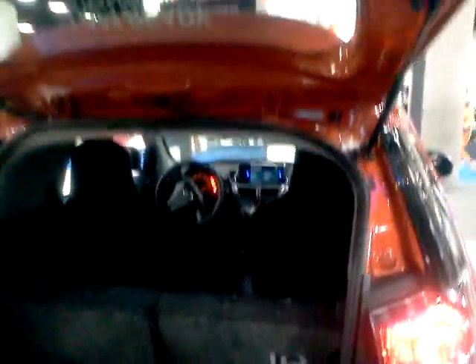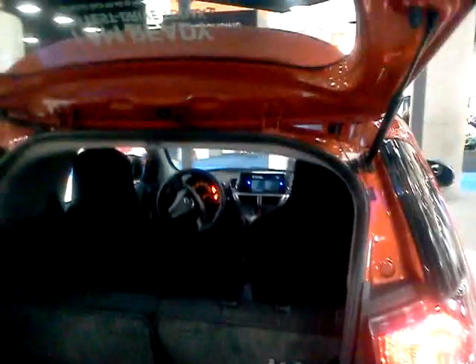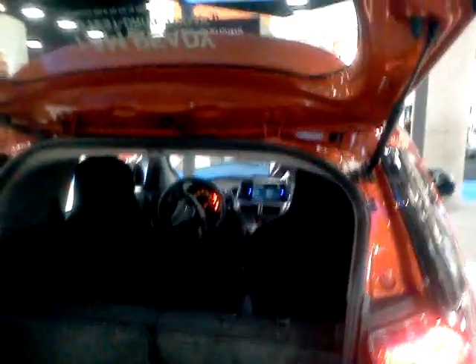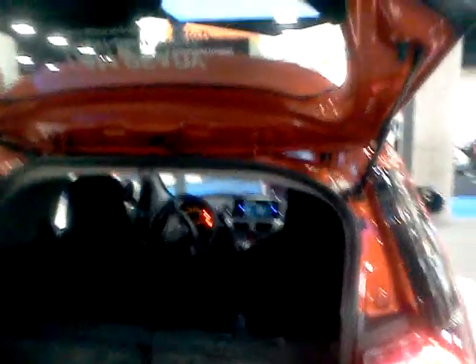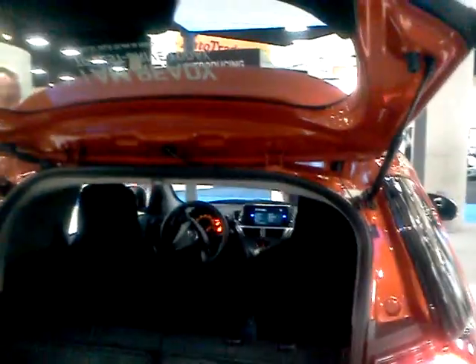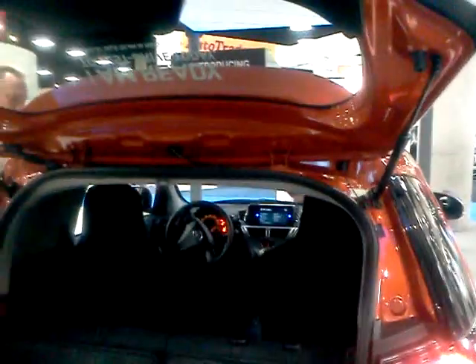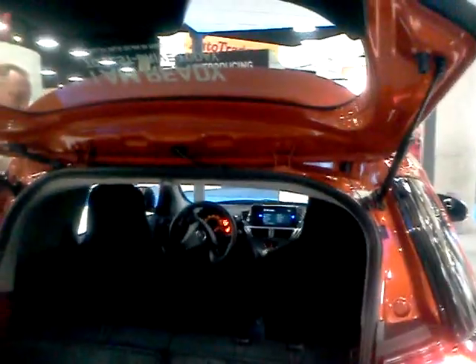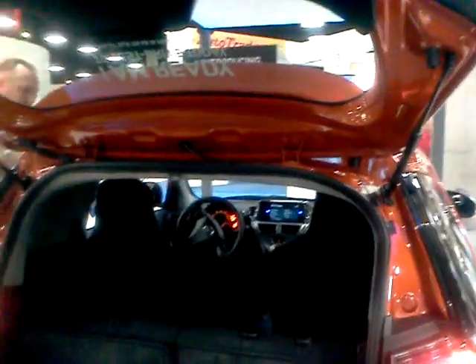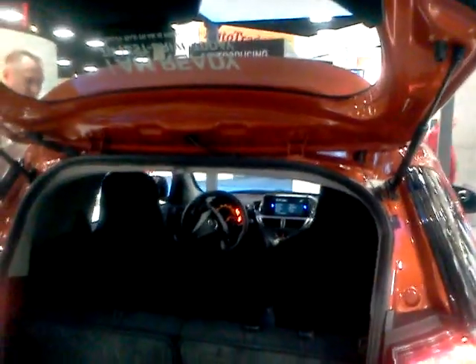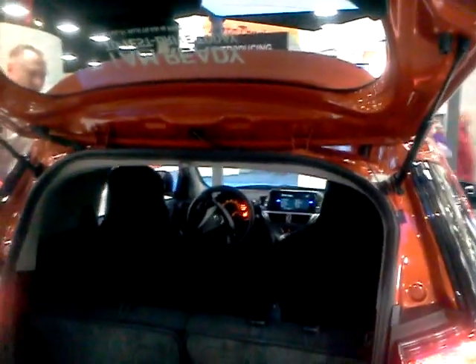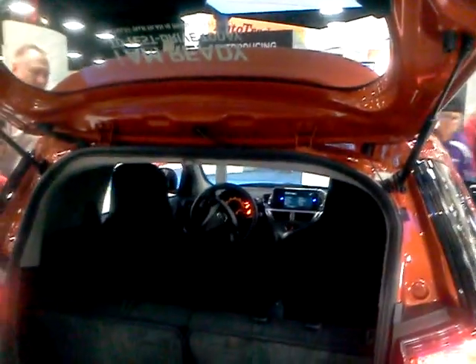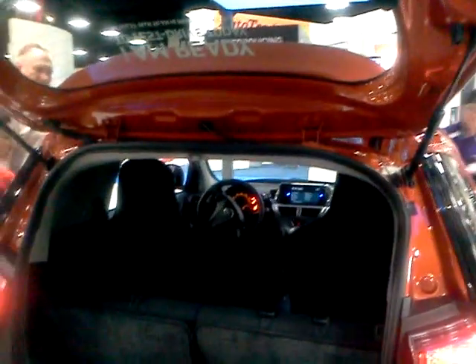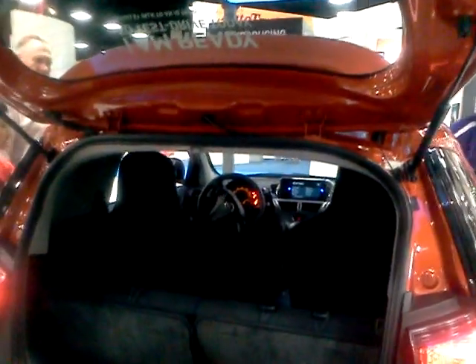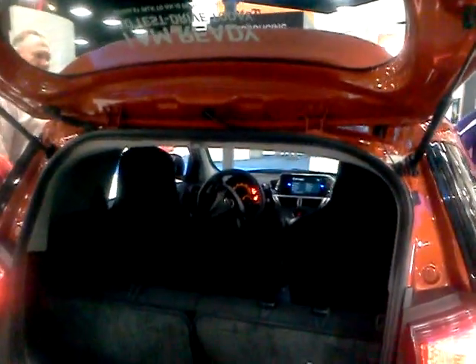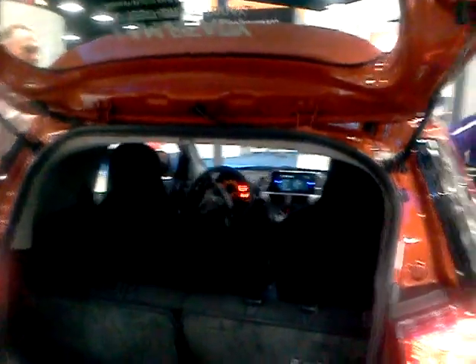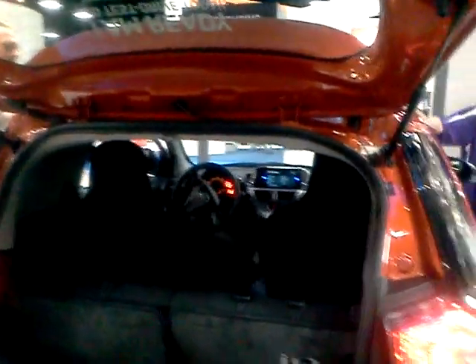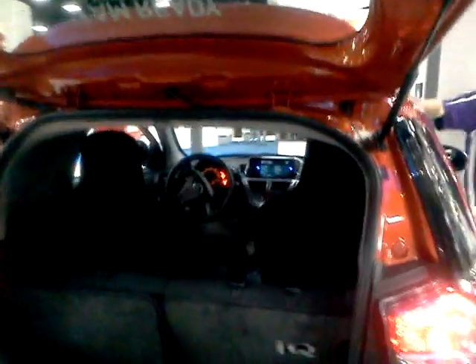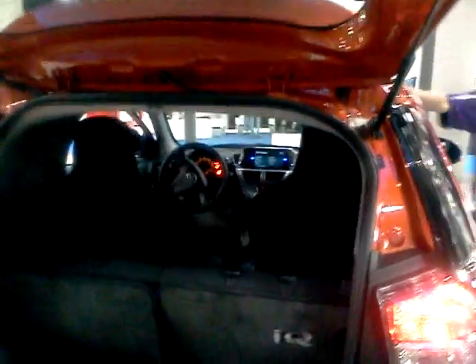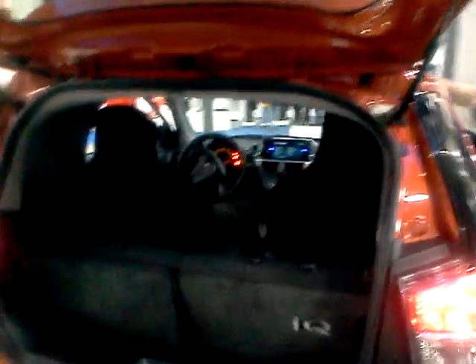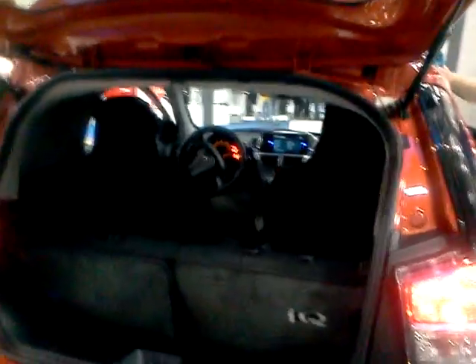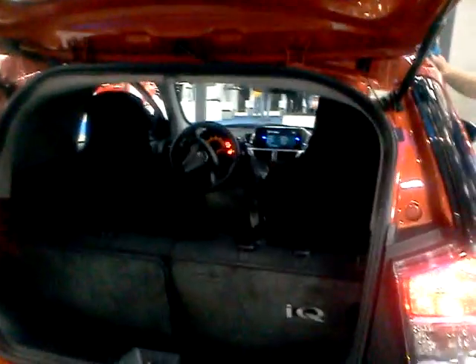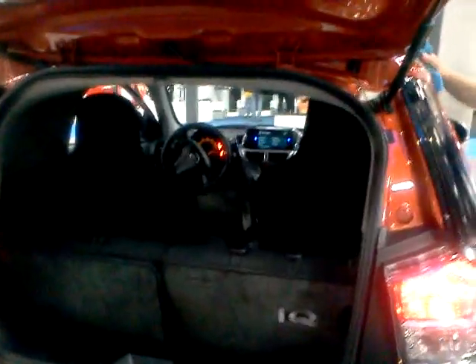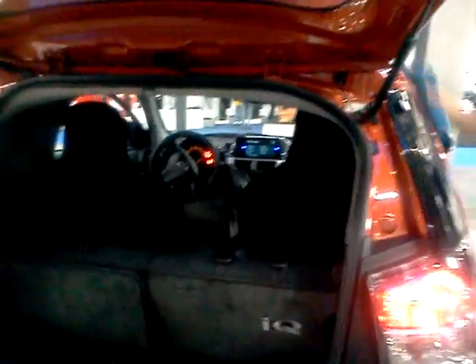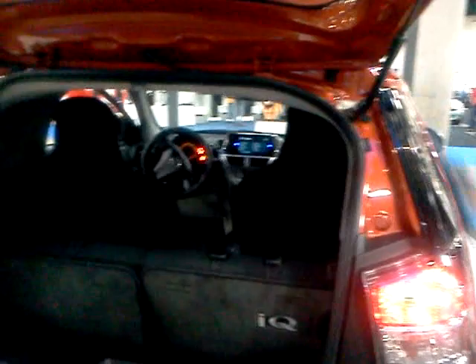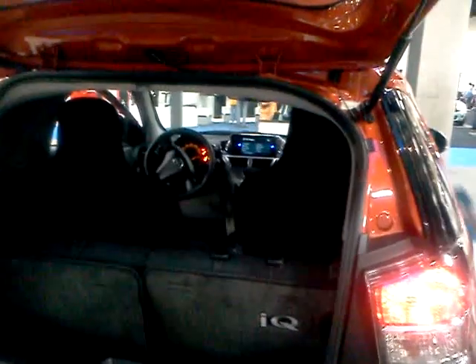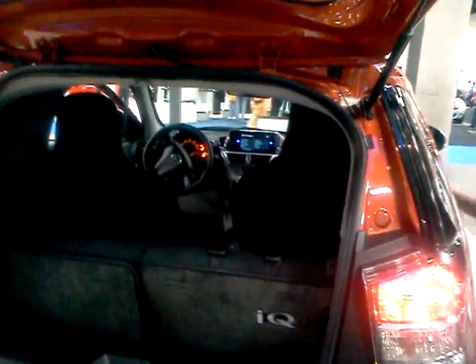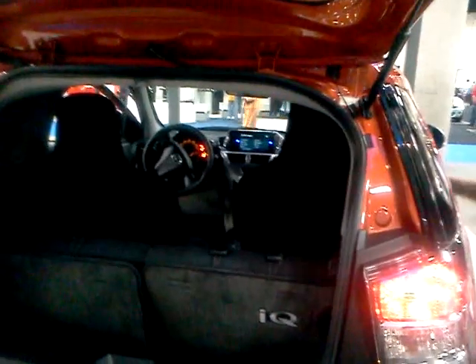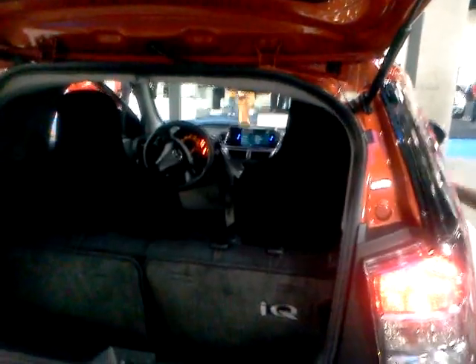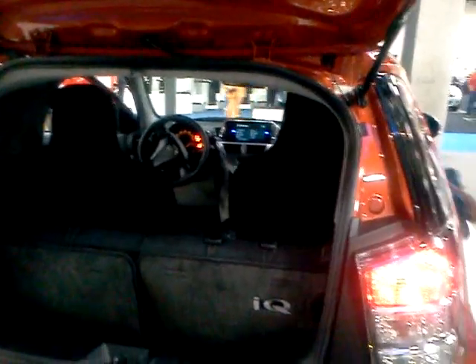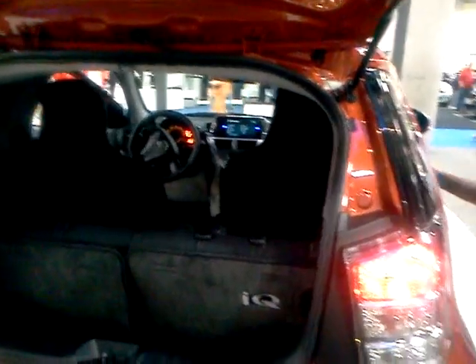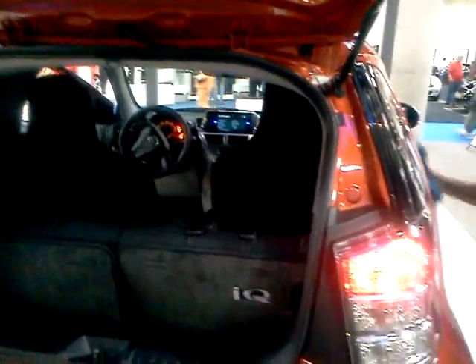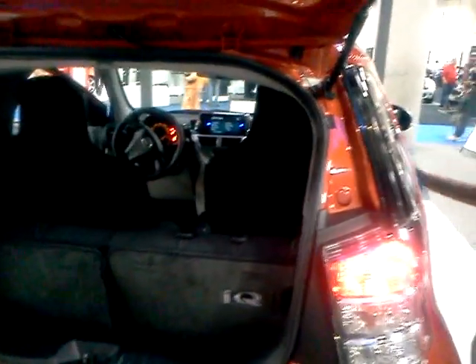And the price of this vehicle? $15,900. And it holds four people. Right.